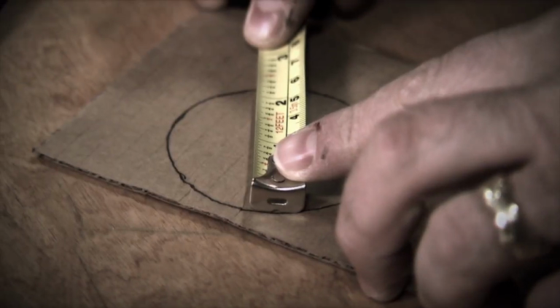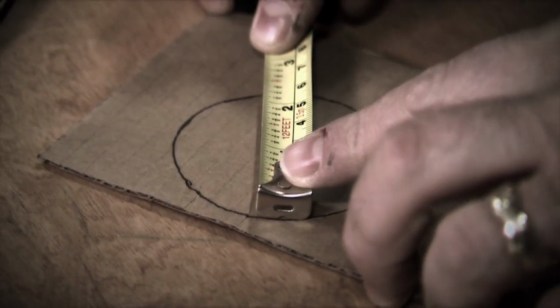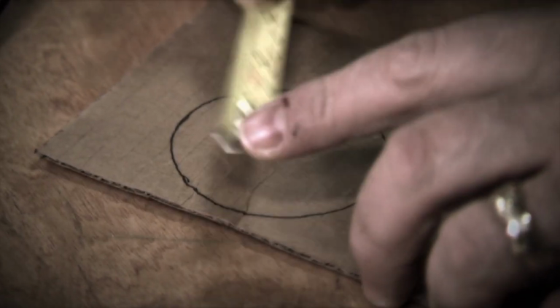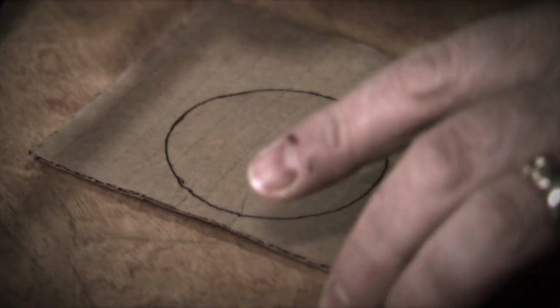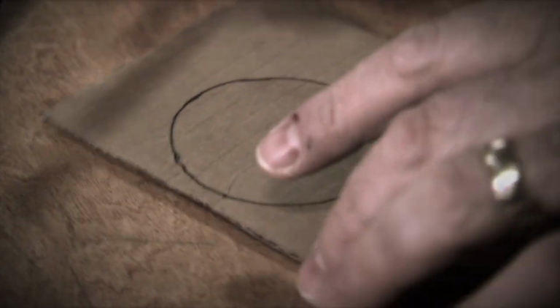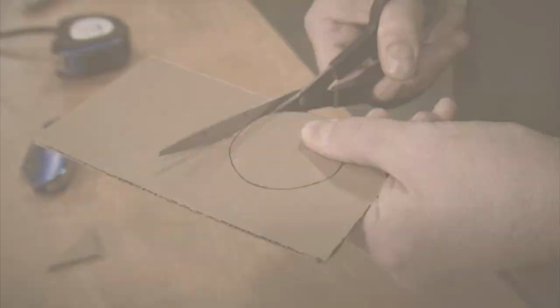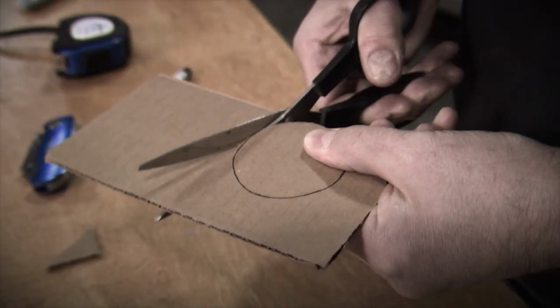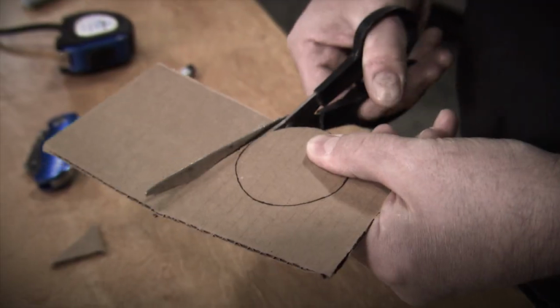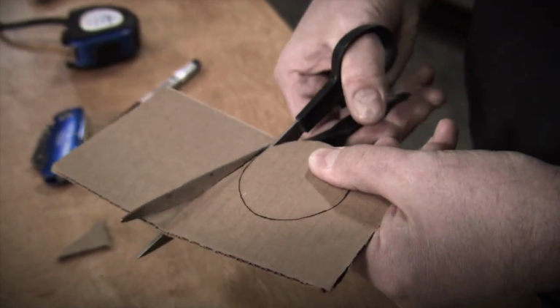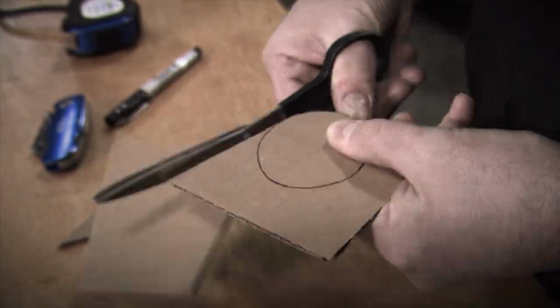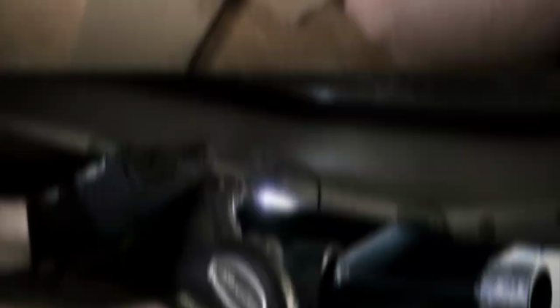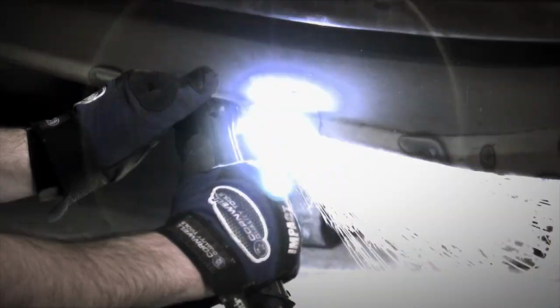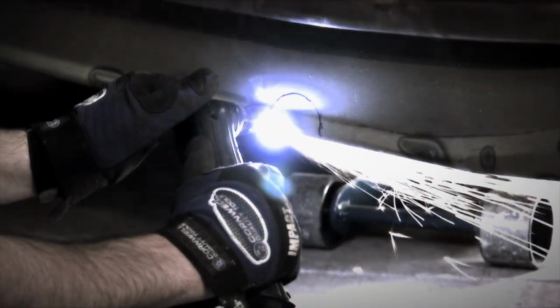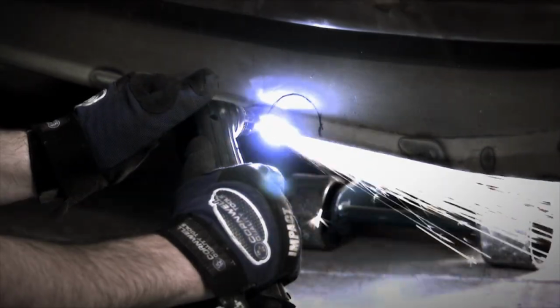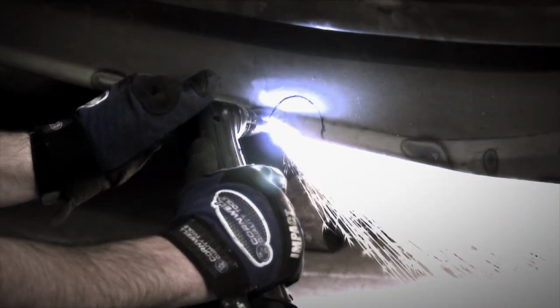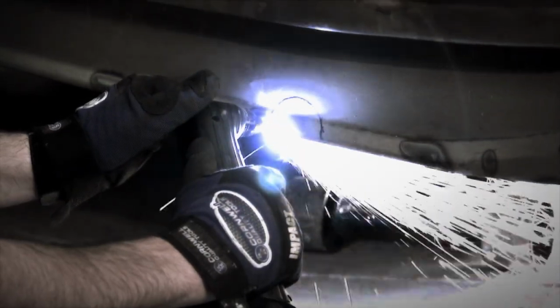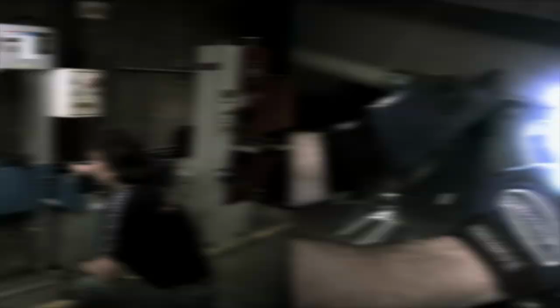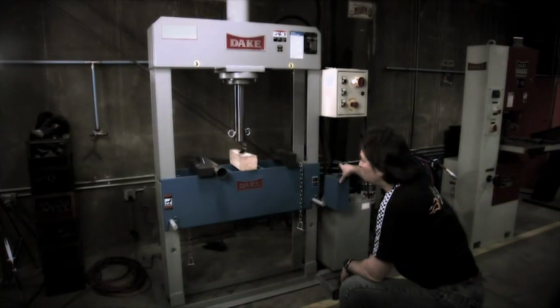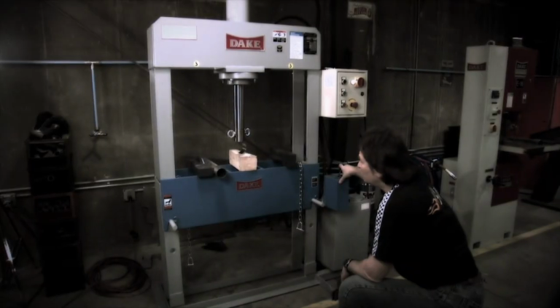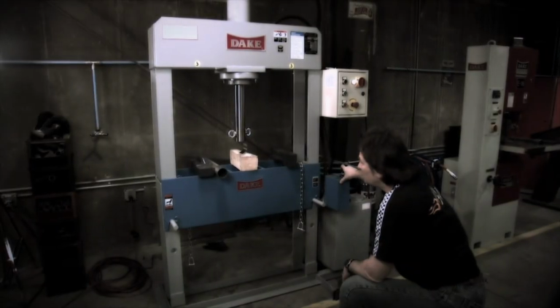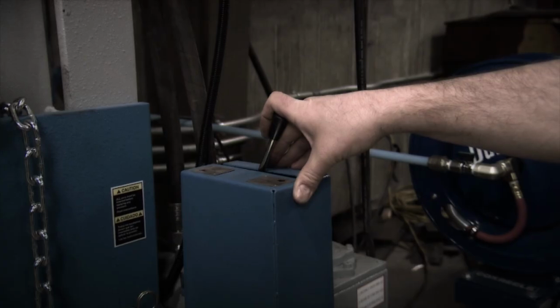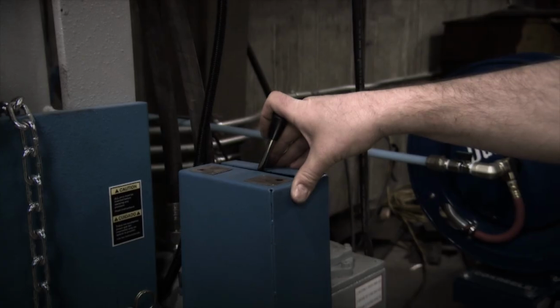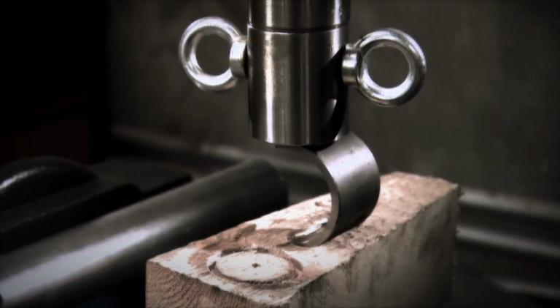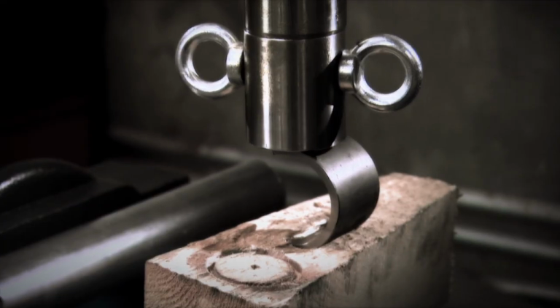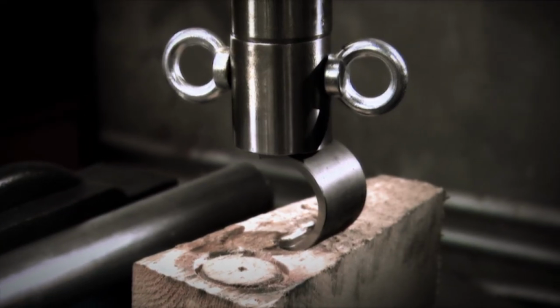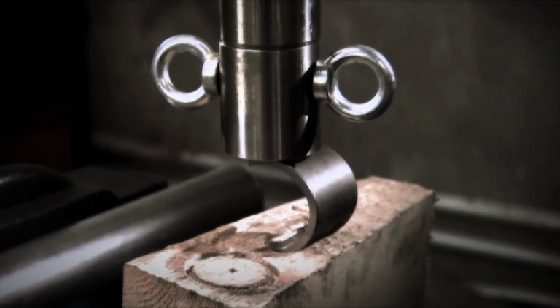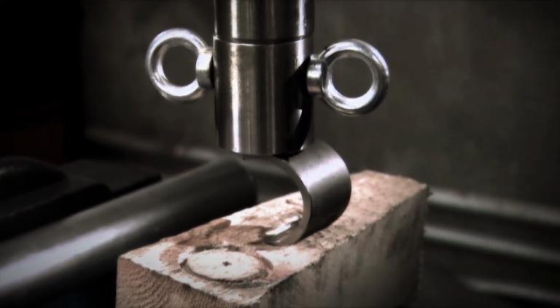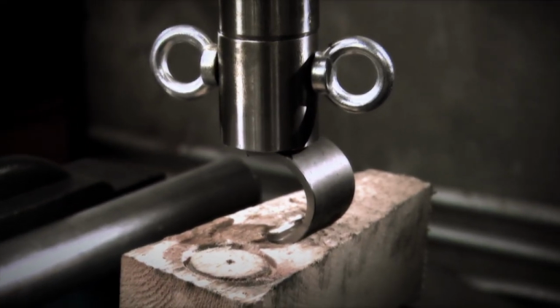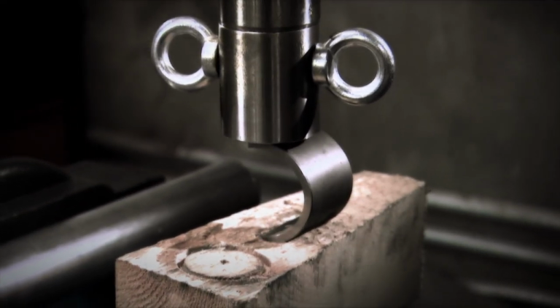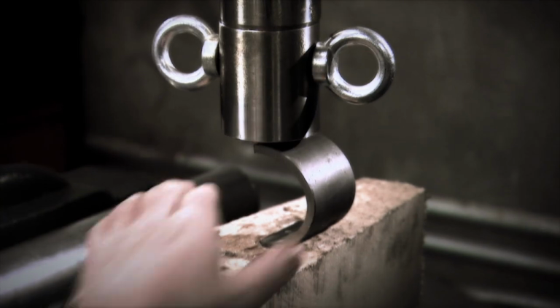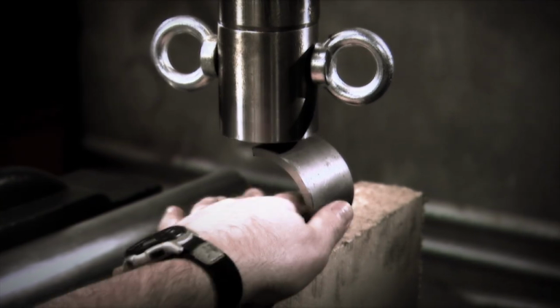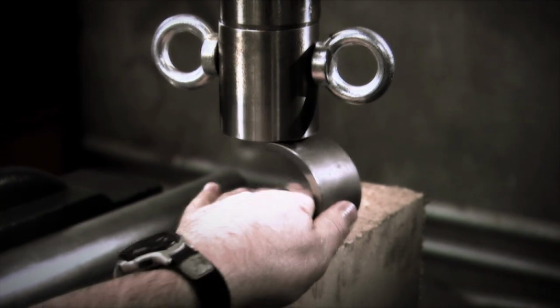This is also the time to do any other fabrication or modifications to the body or the frame. And we had plenty of those to do.